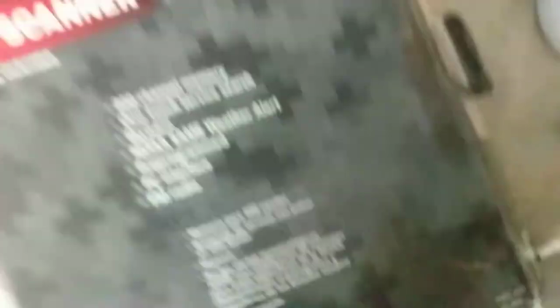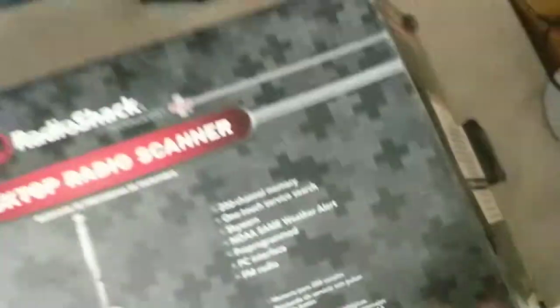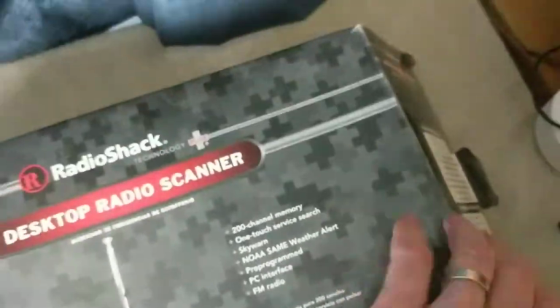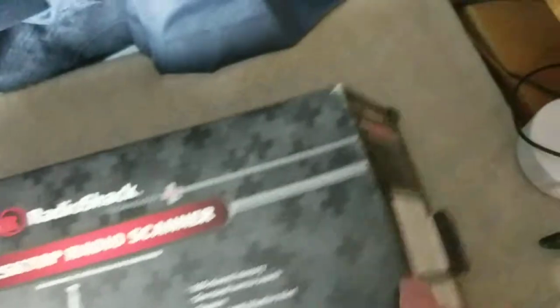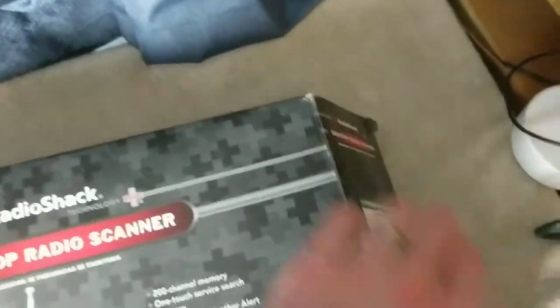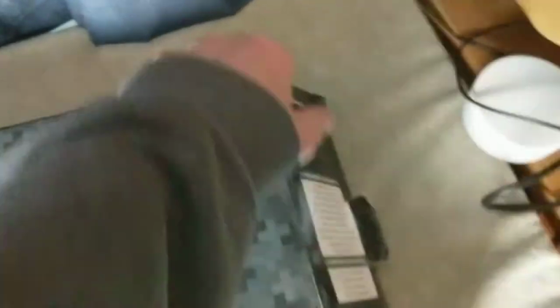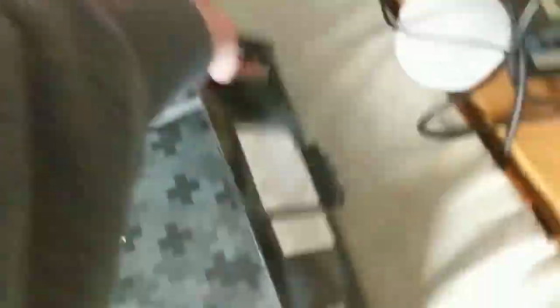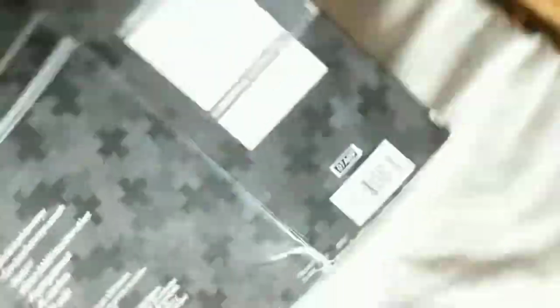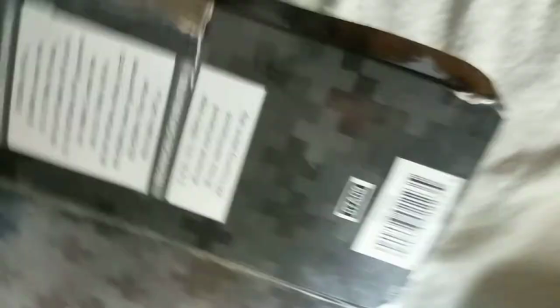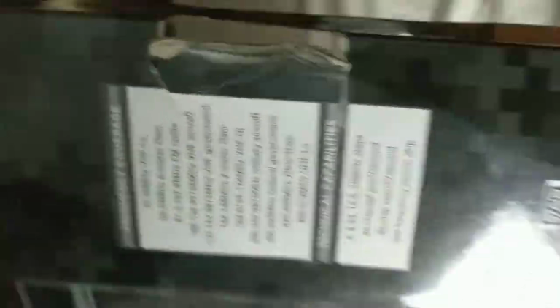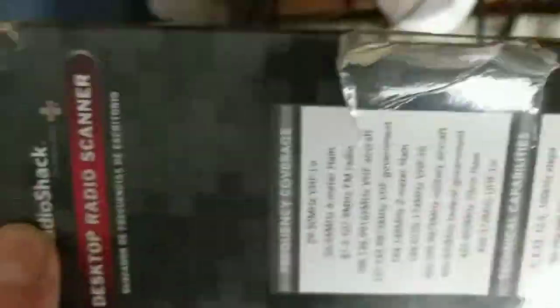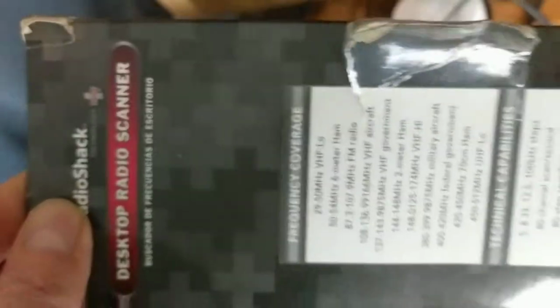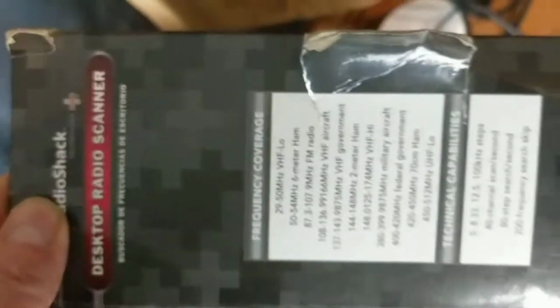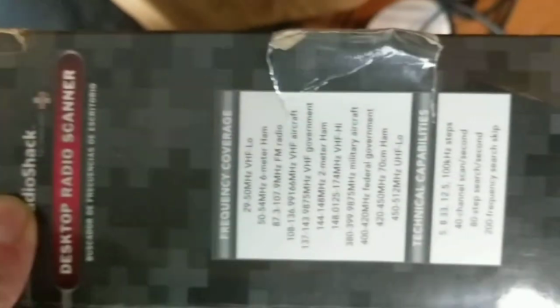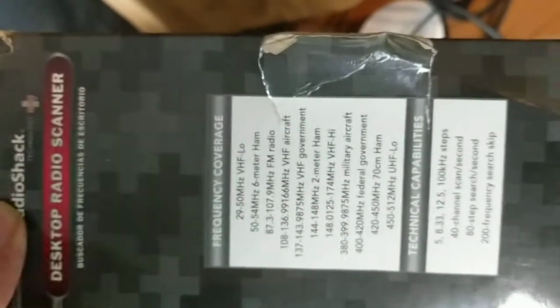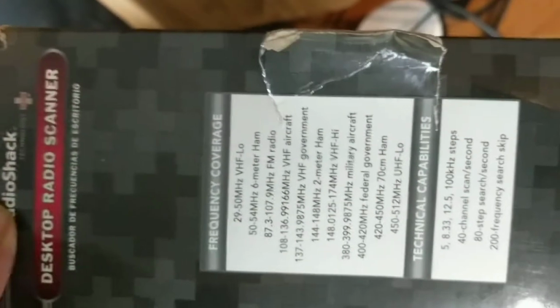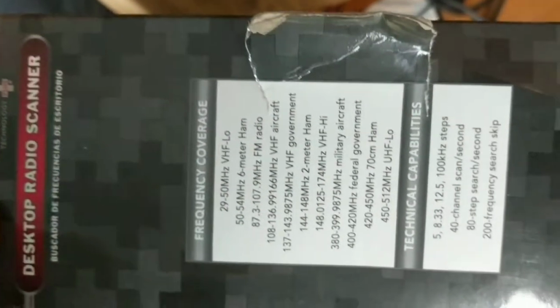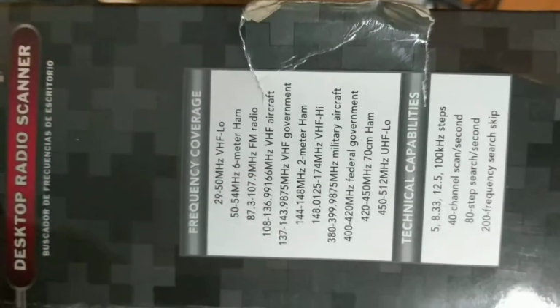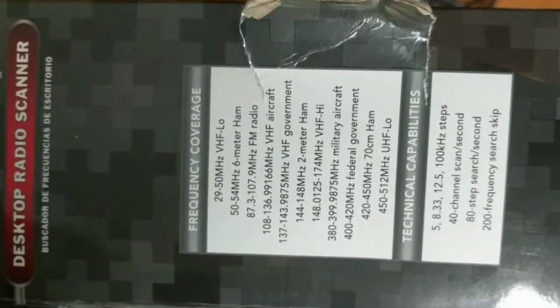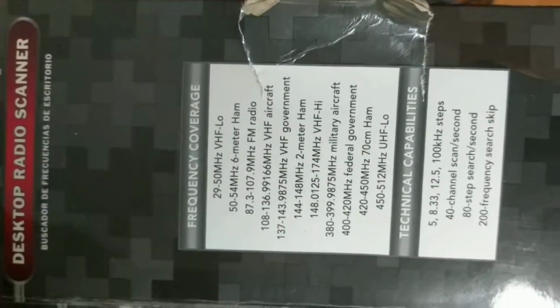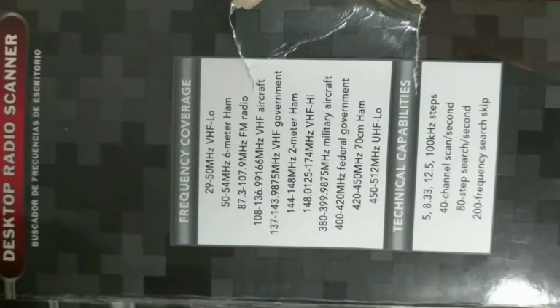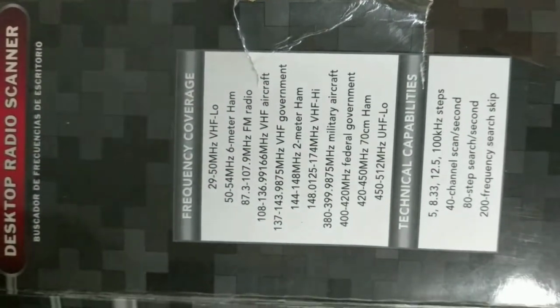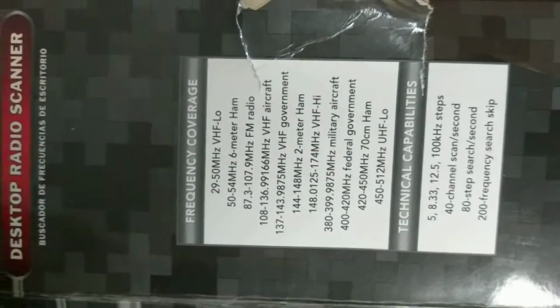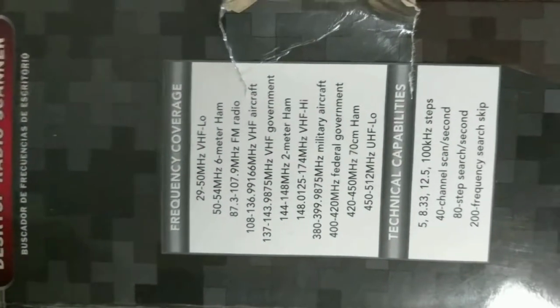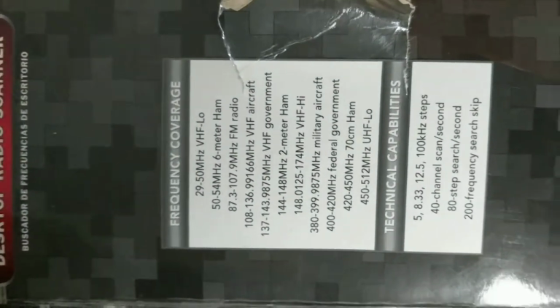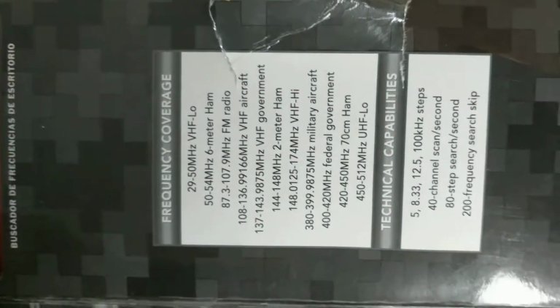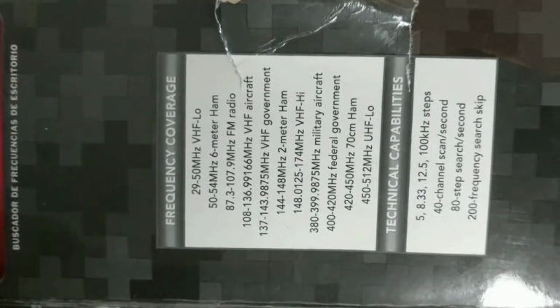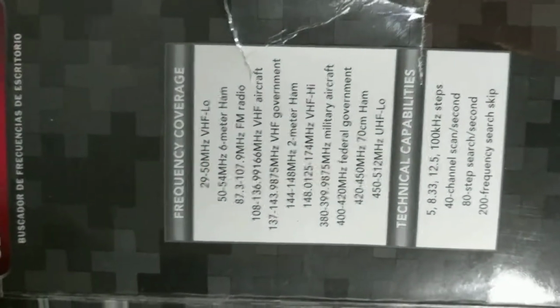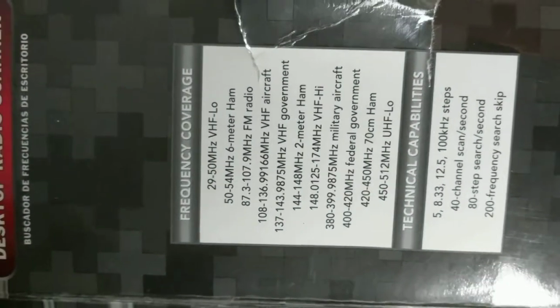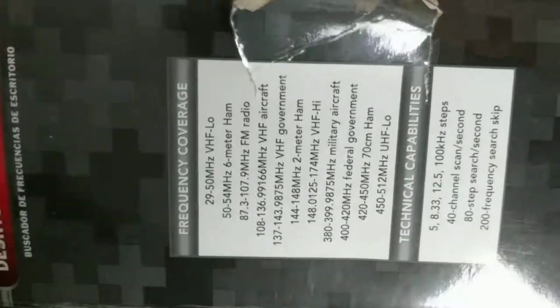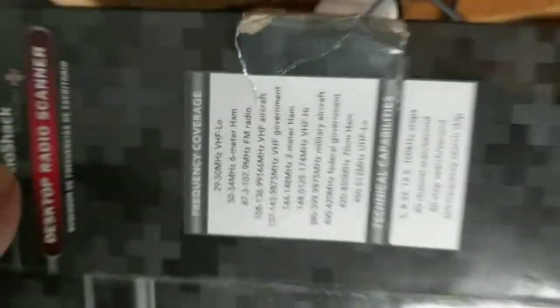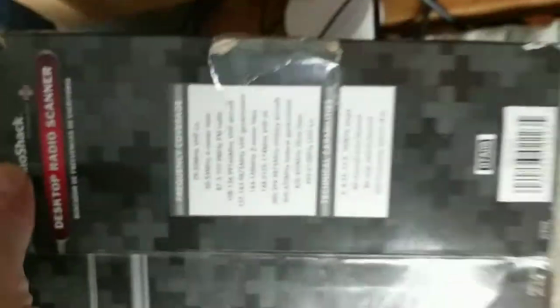The frequencies supported are listed here on the end. I'll also put this in the listing along with the technical capabilities.